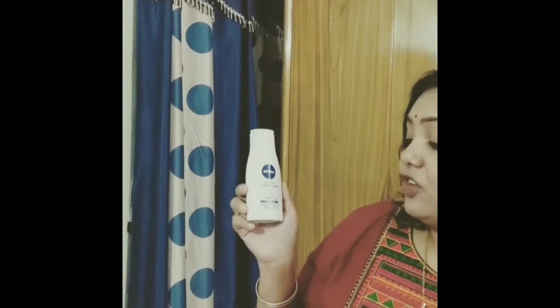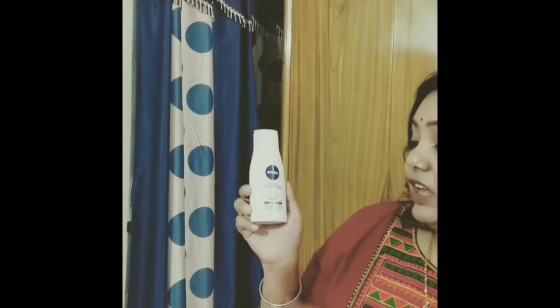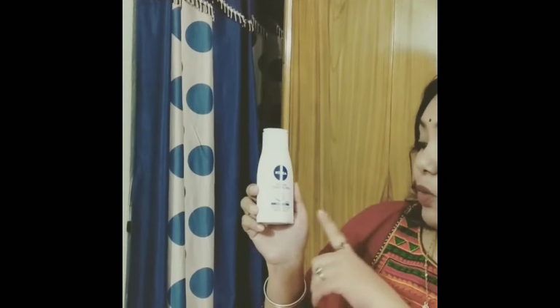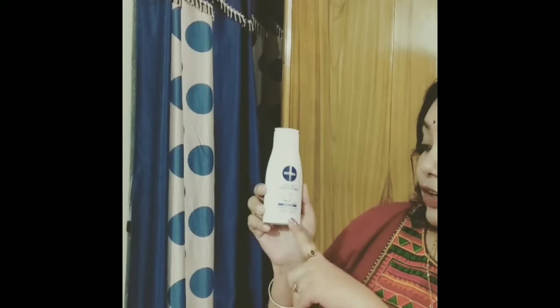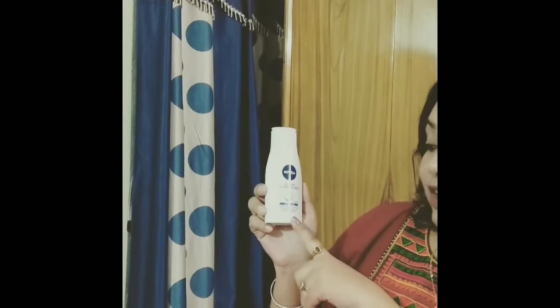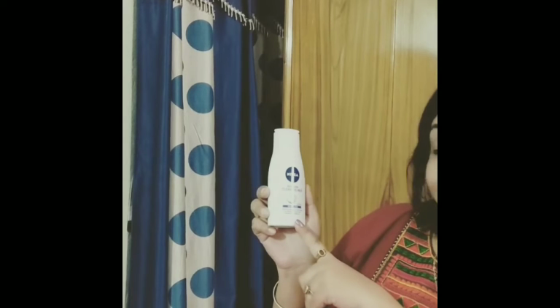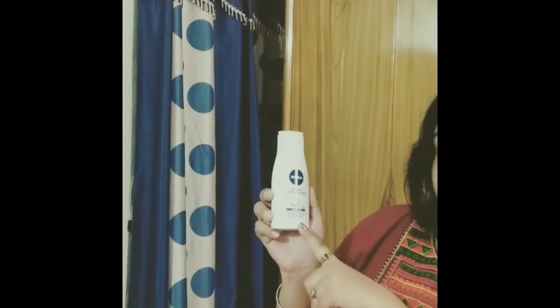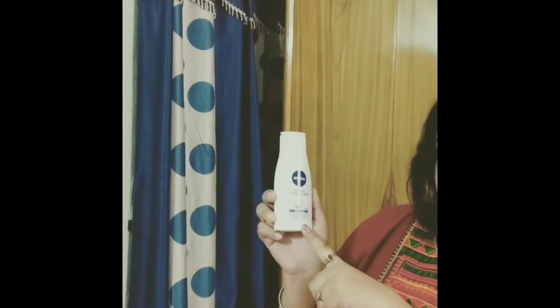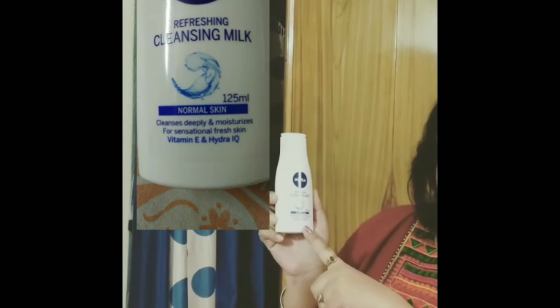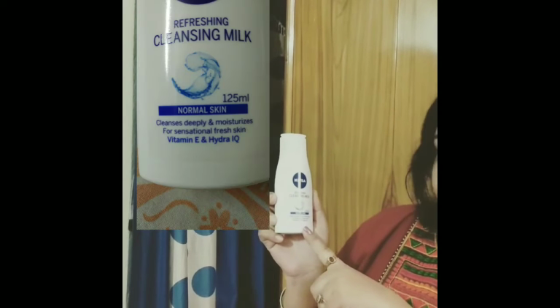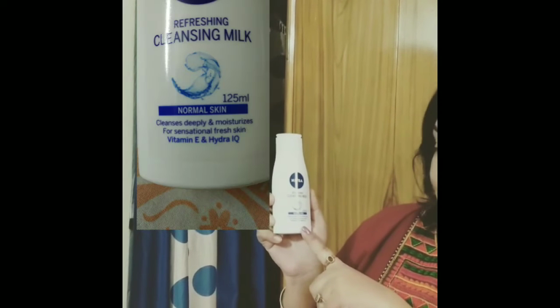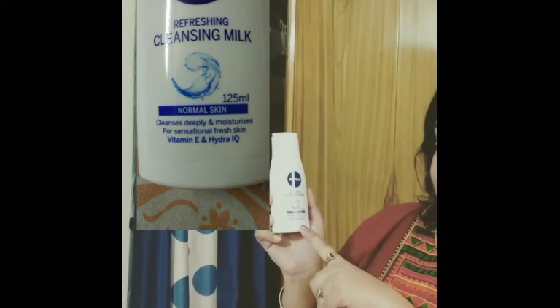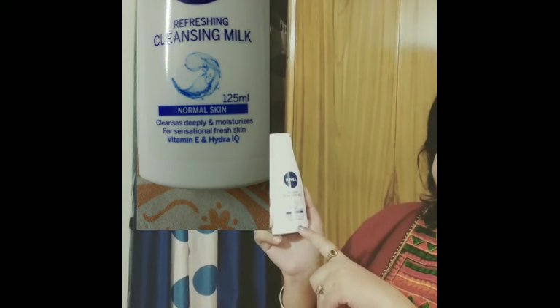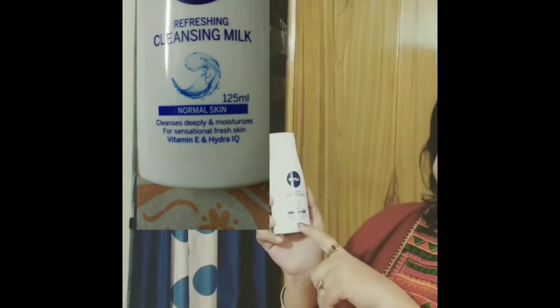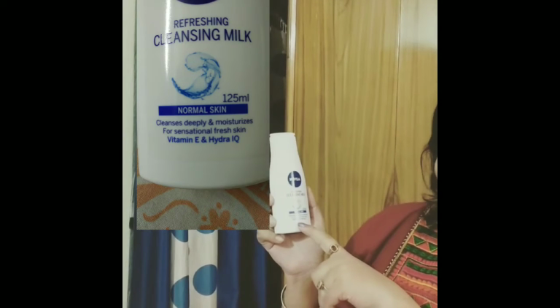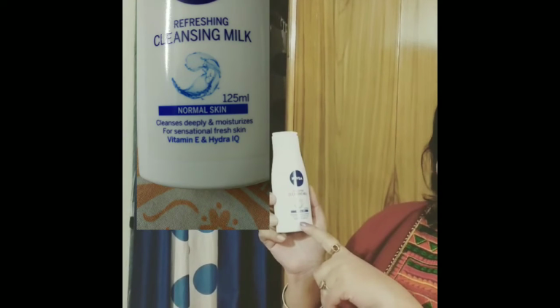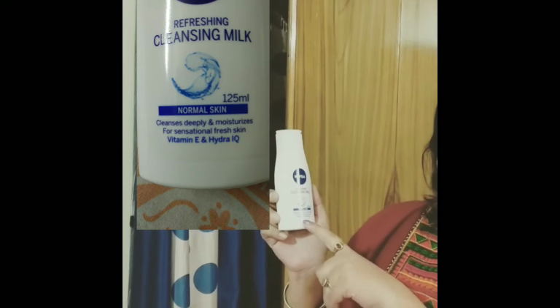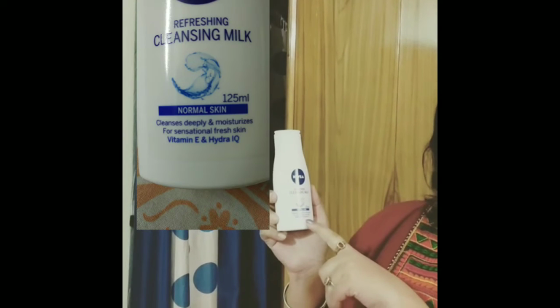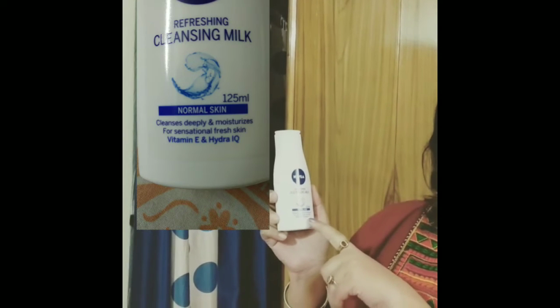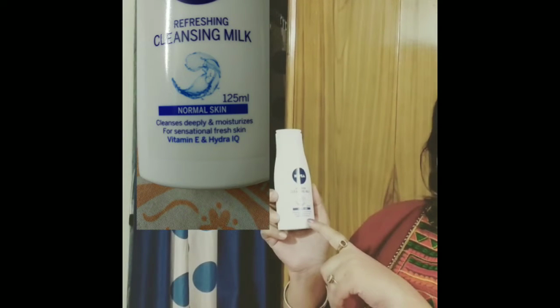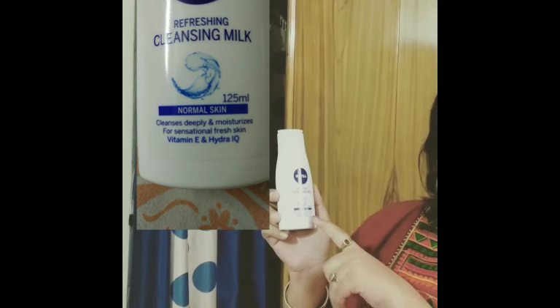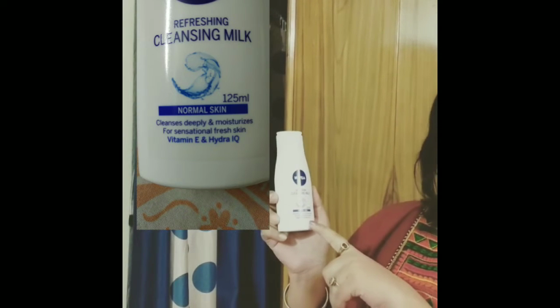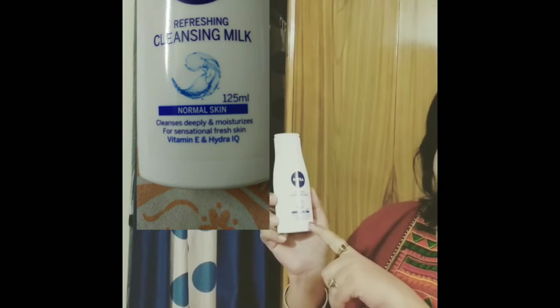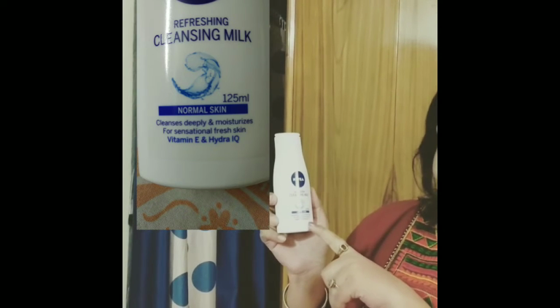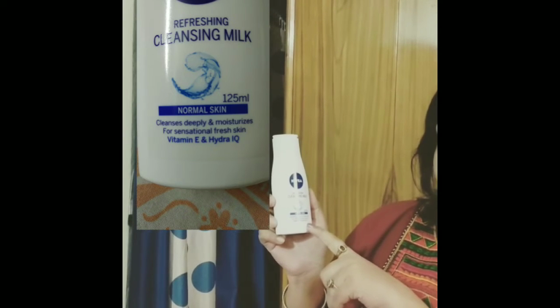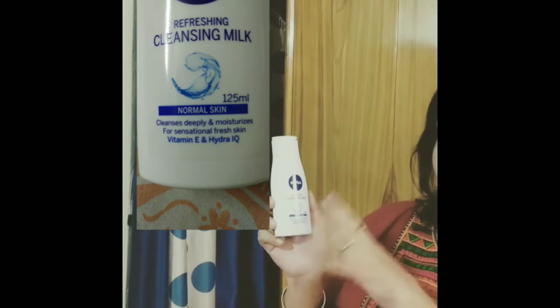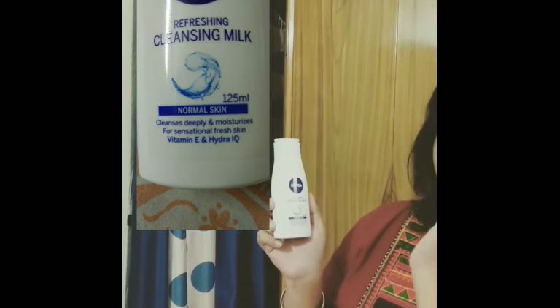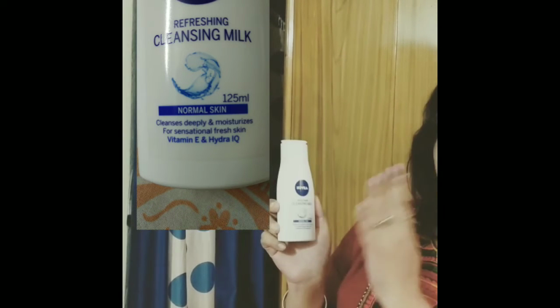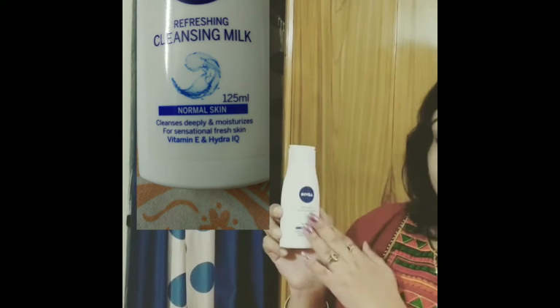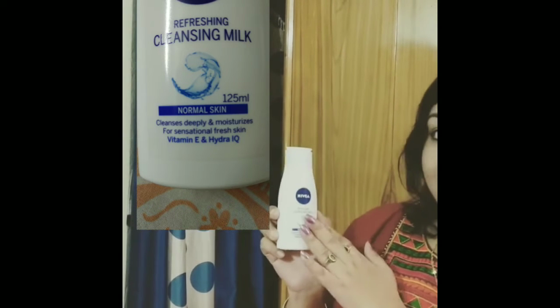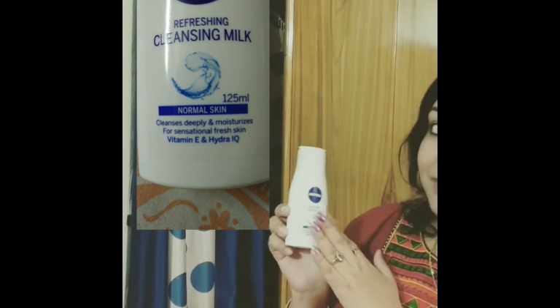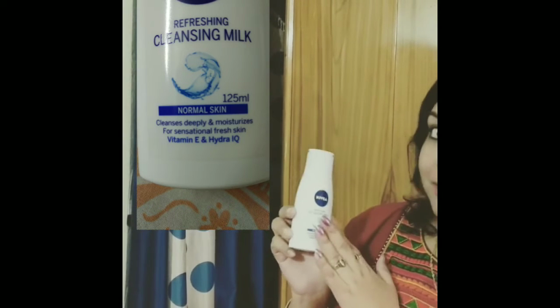This is a 125ml product. It has vitamin E and hydra. I will use it for the first time.